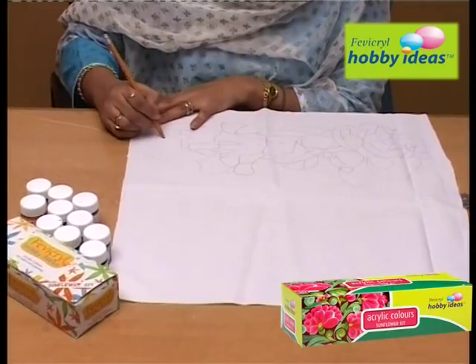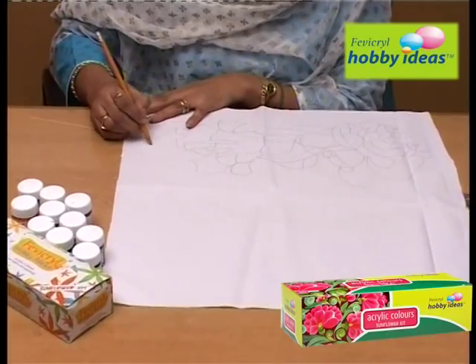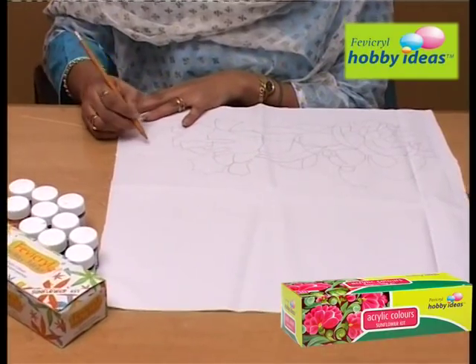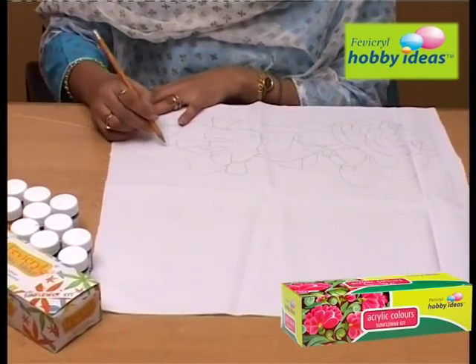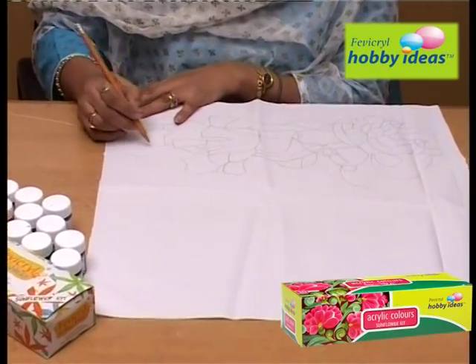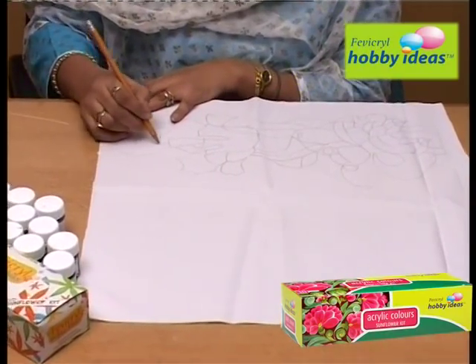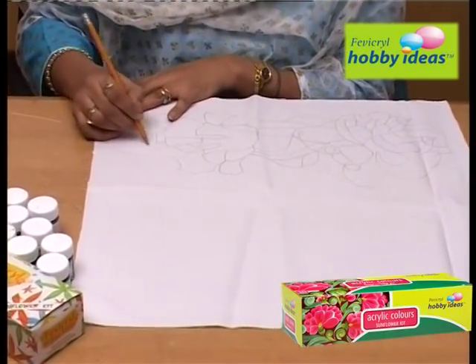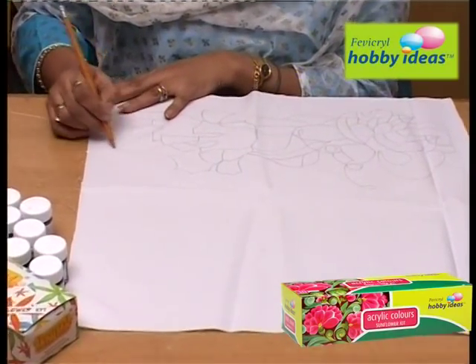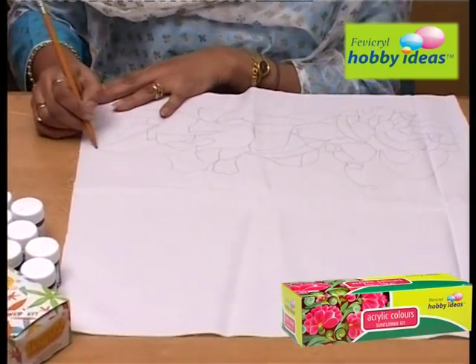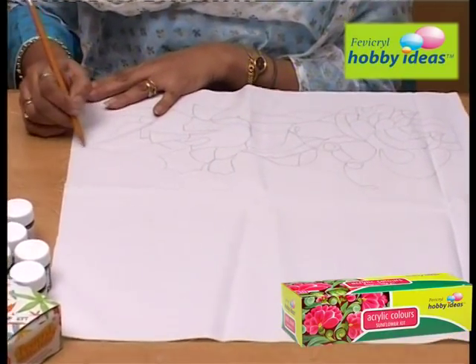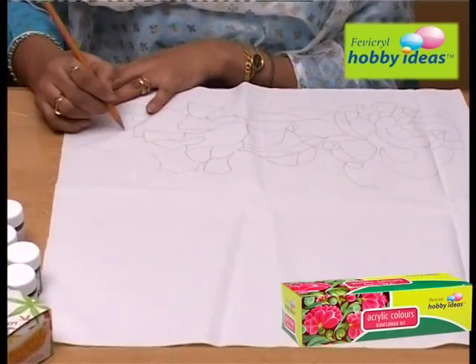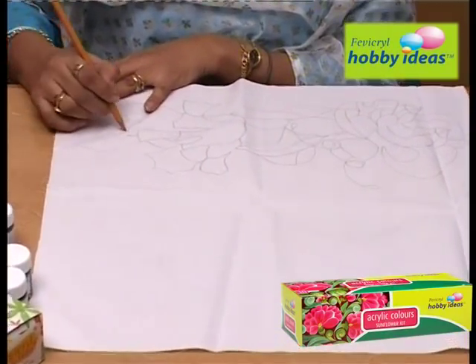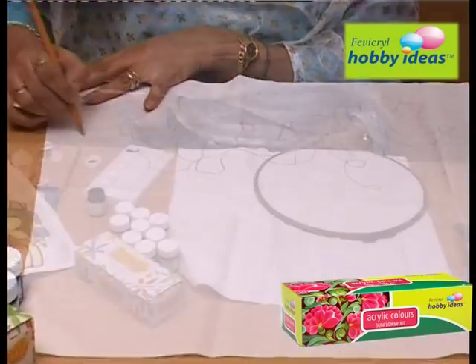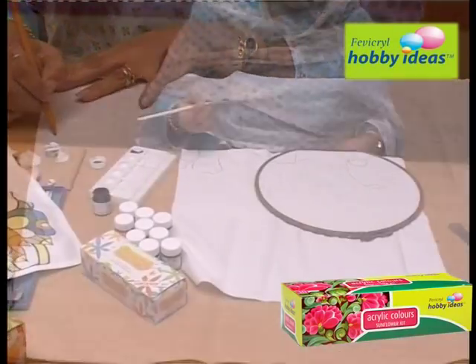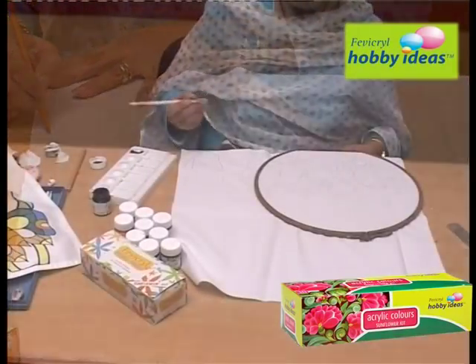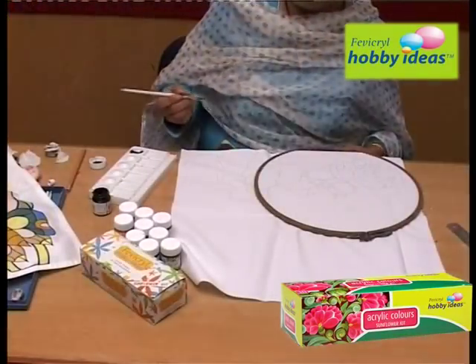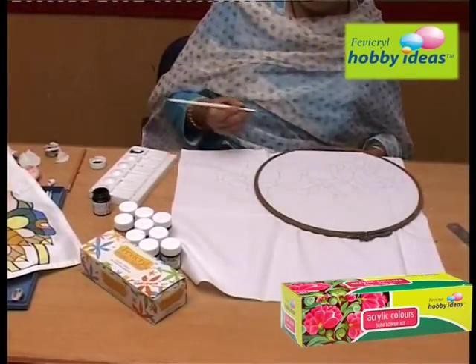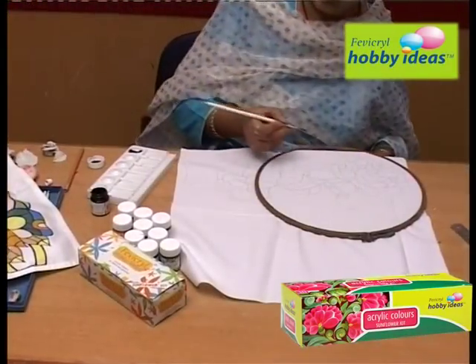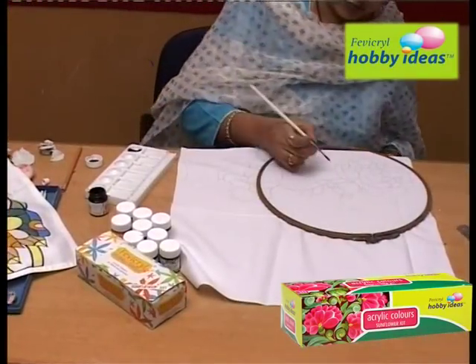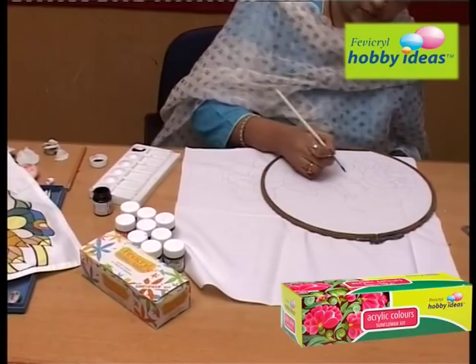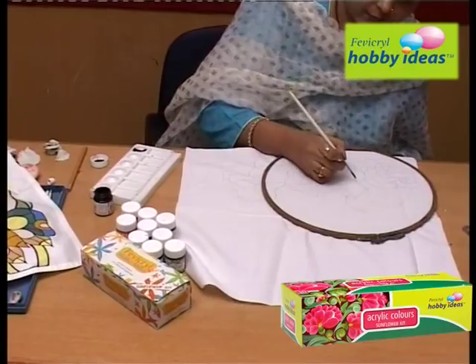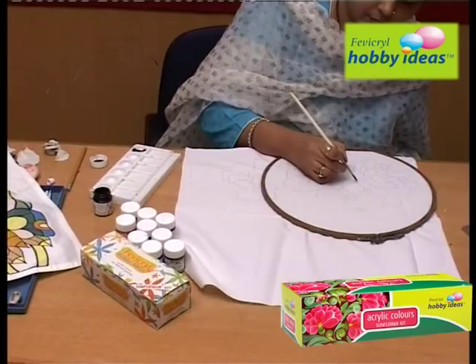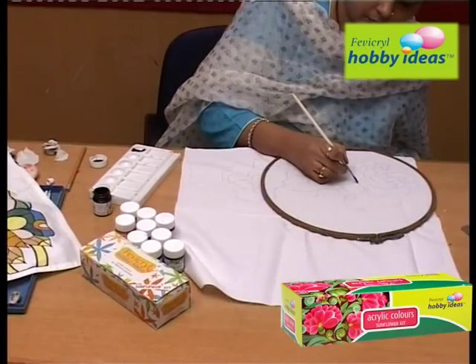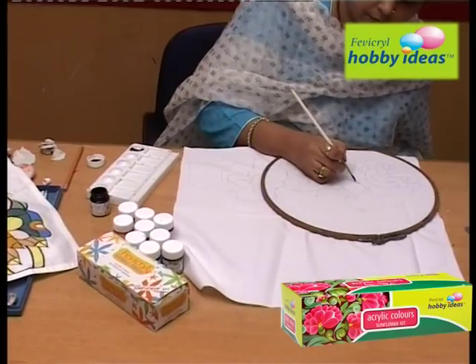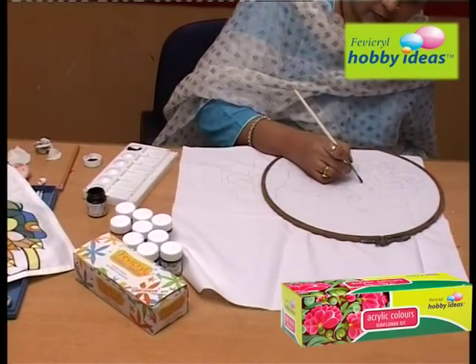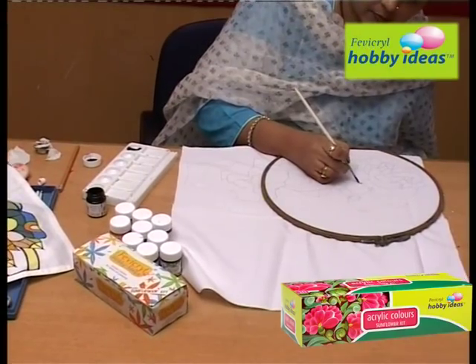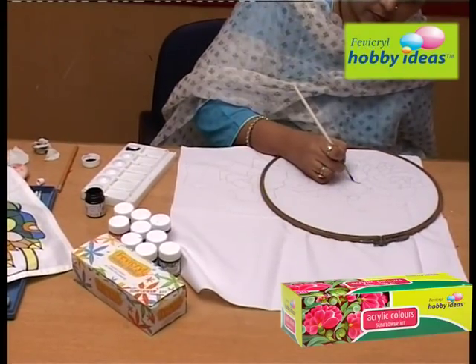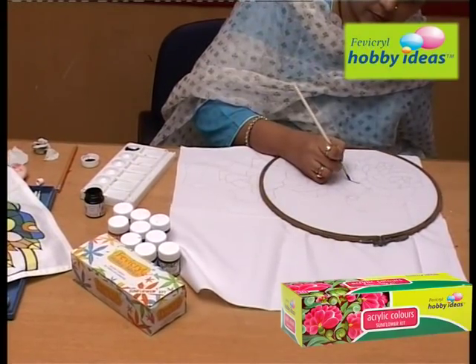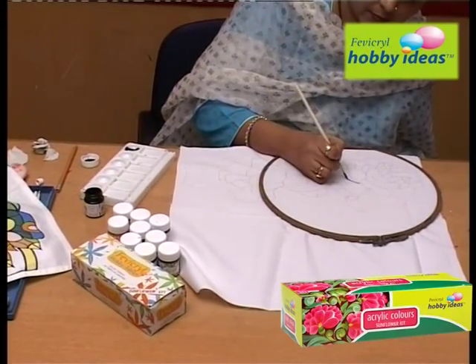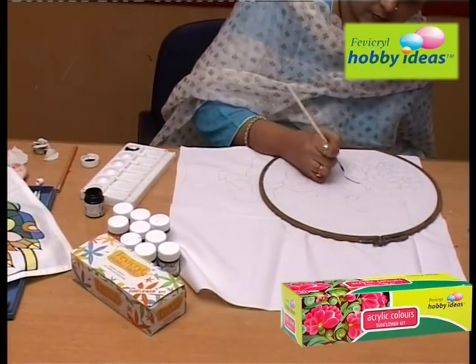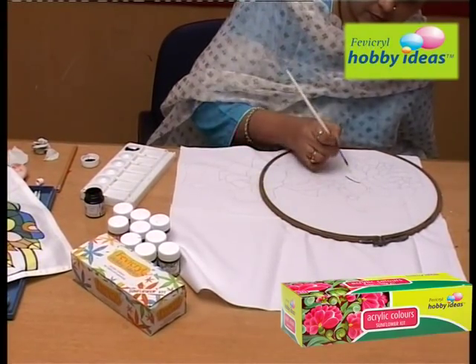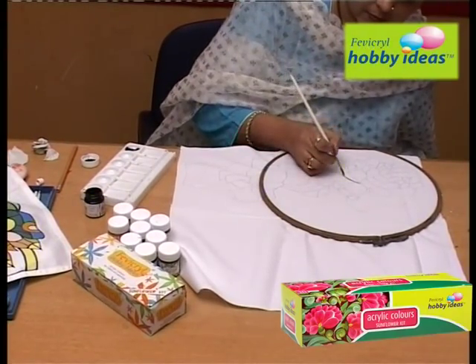Wash, dry and iron the fabric. Draw or trace the design on the fabric and stretch it on an embroidery ring.